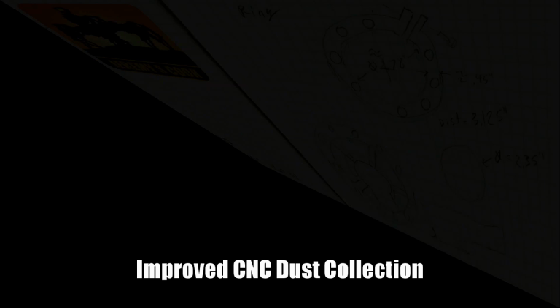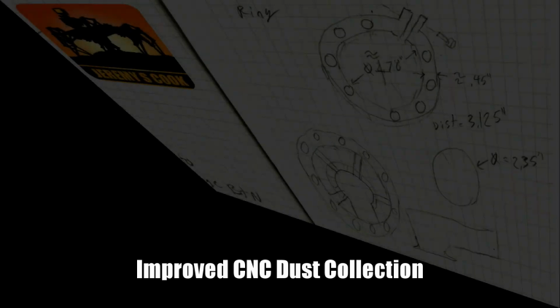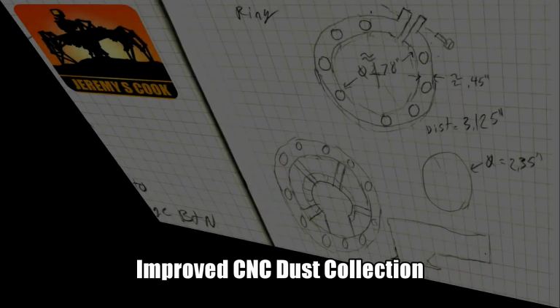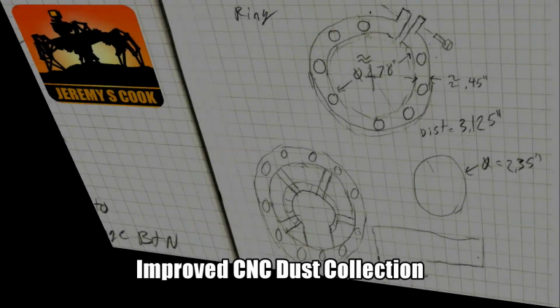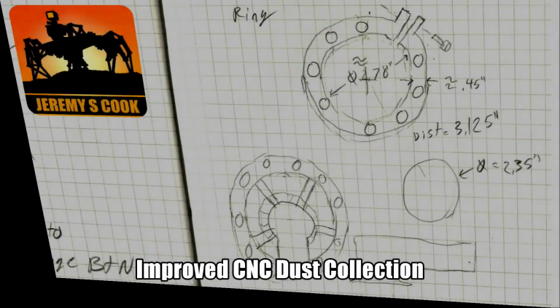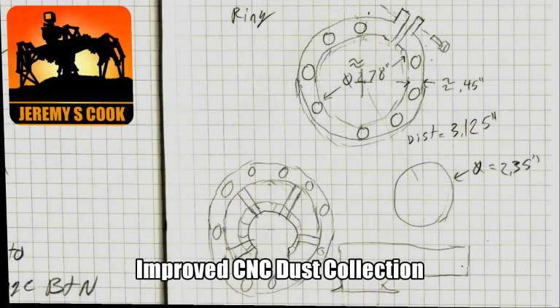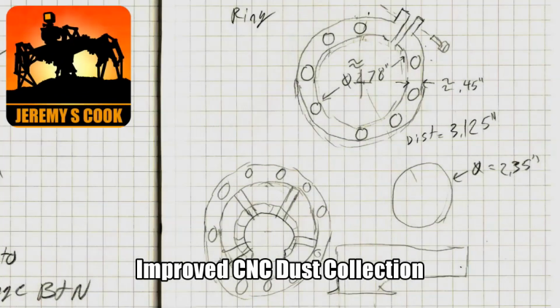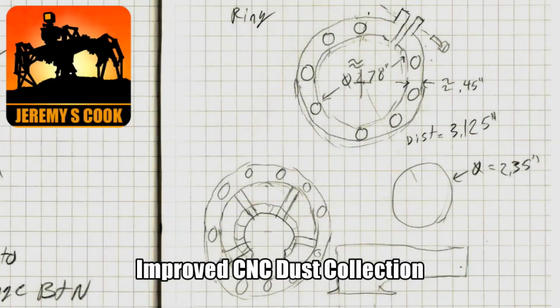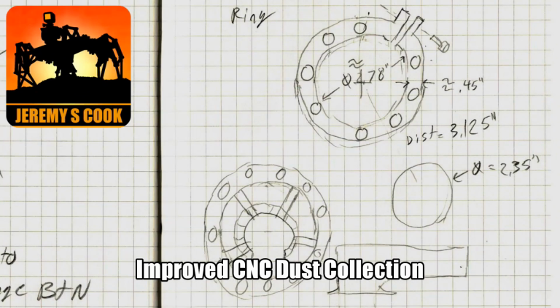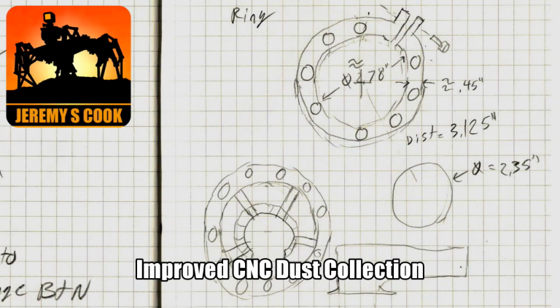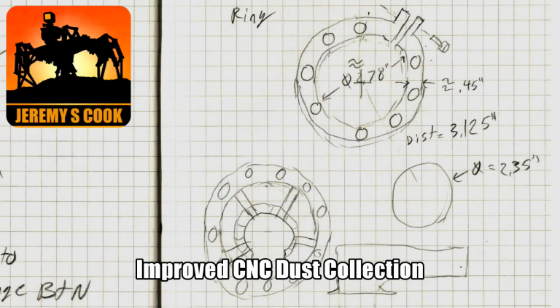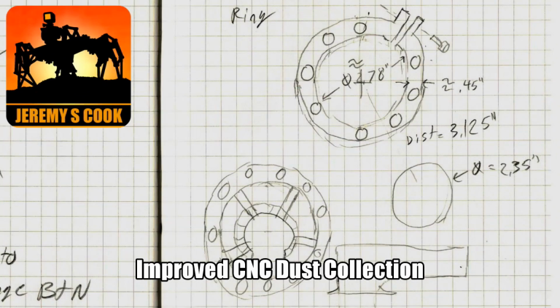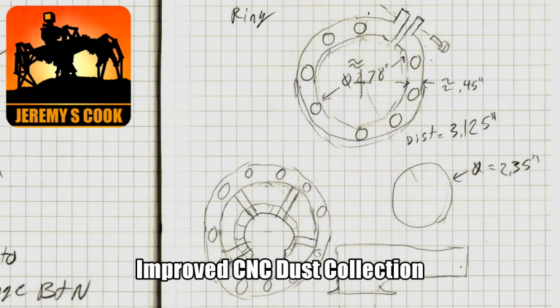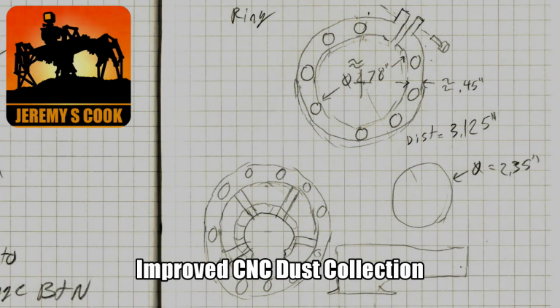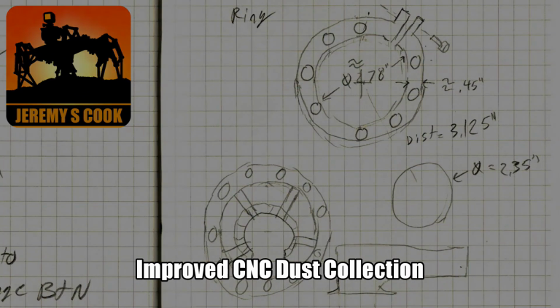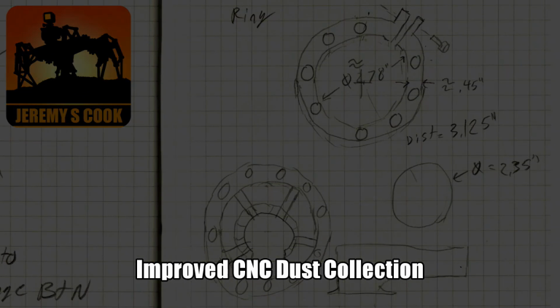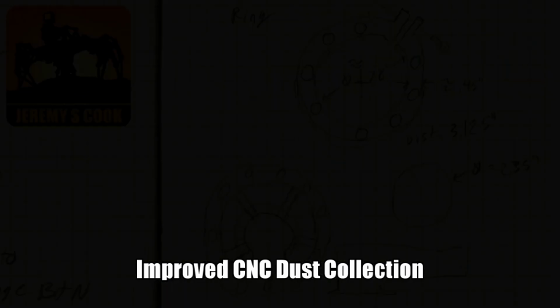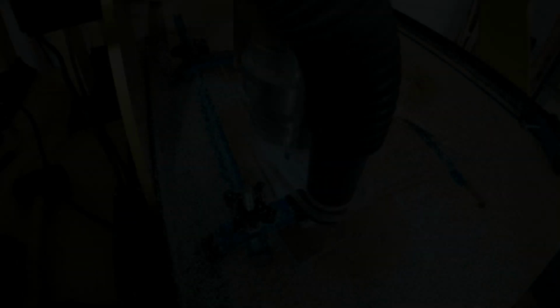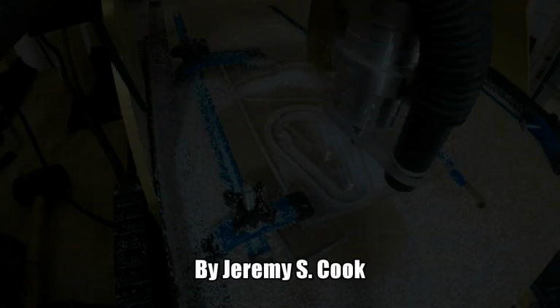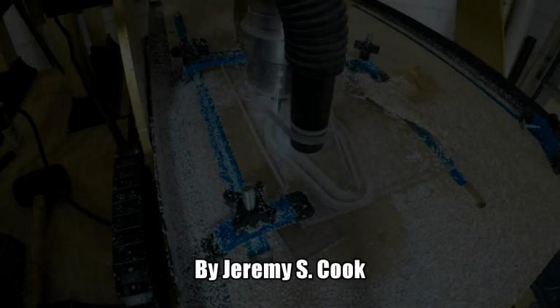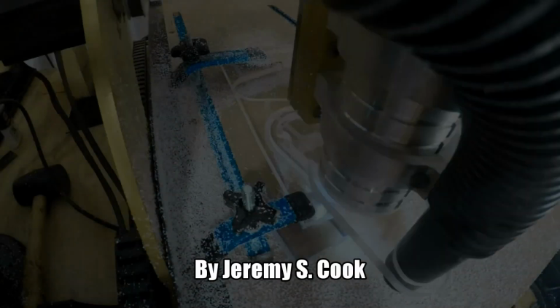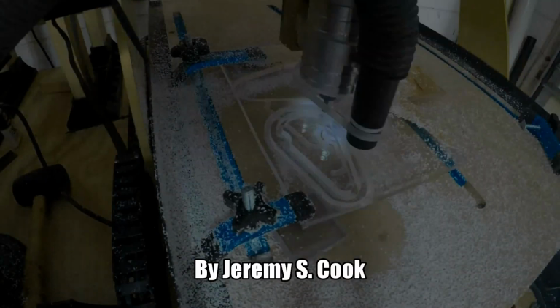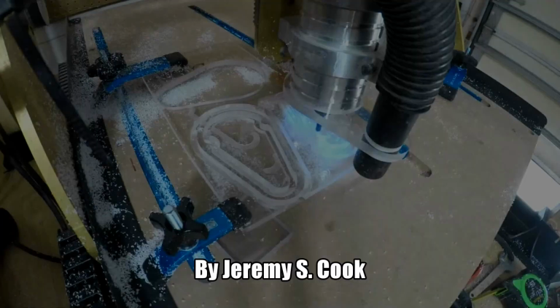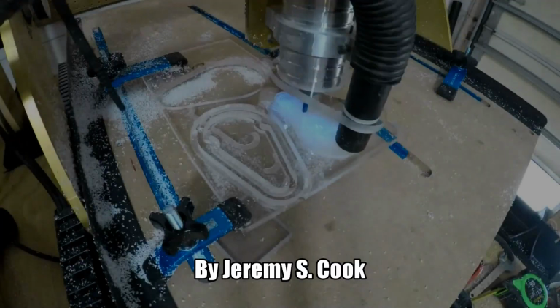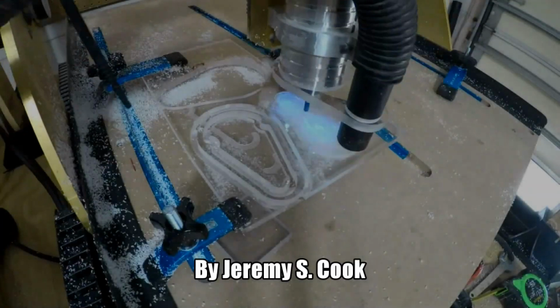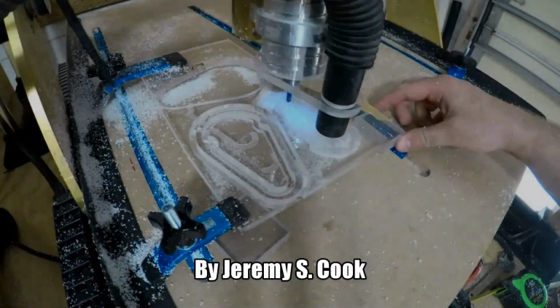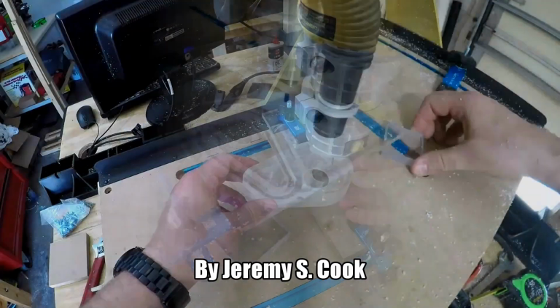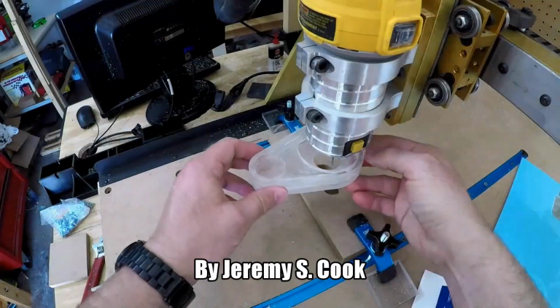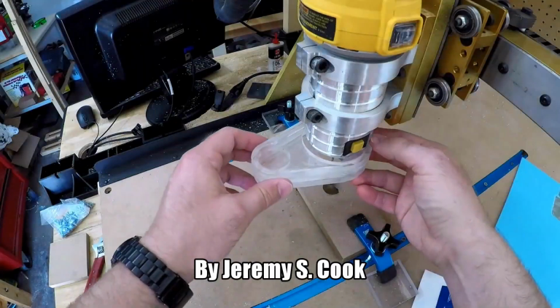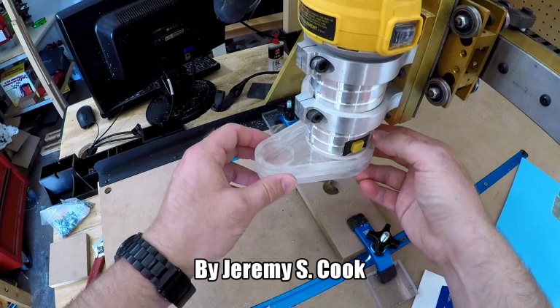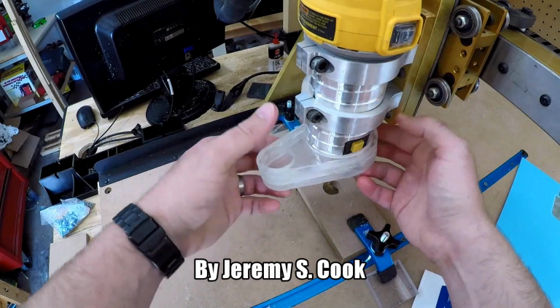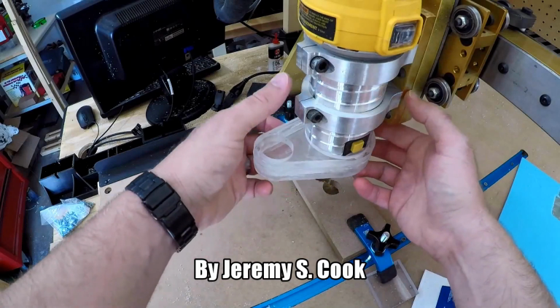Jeremy S. Cook here, and if you've been following along for a while, you've noticed that I've been trying to develop a better and better dust shoe.